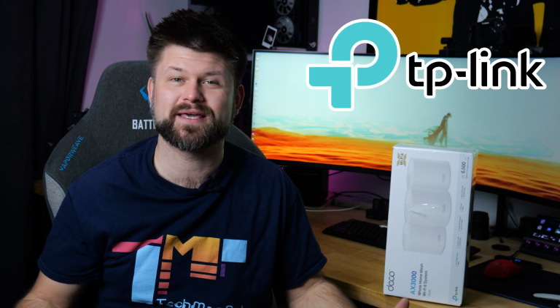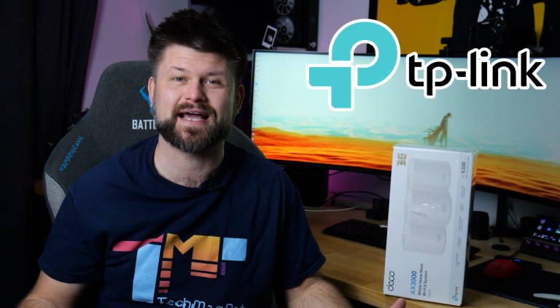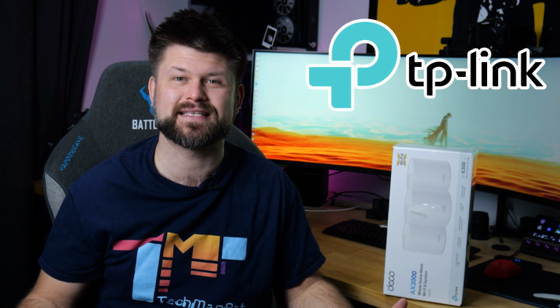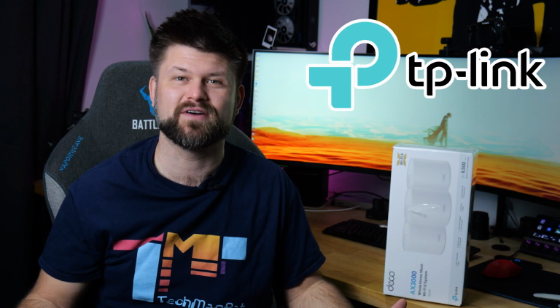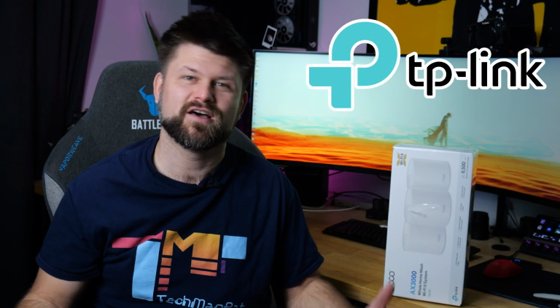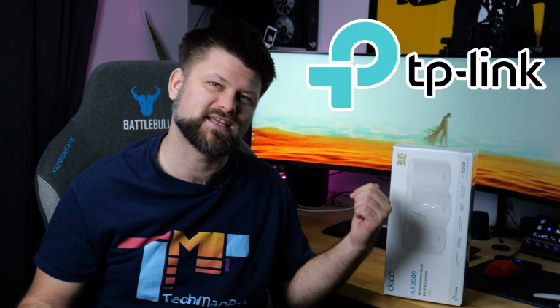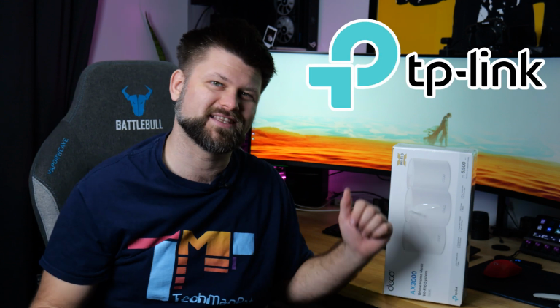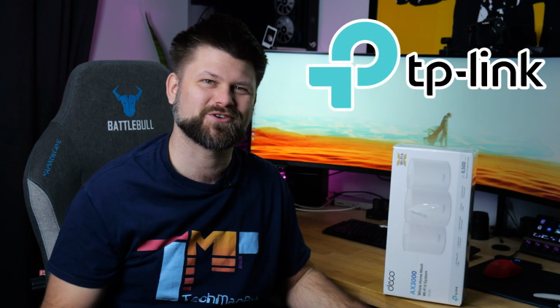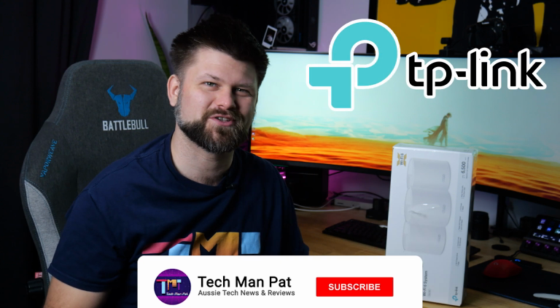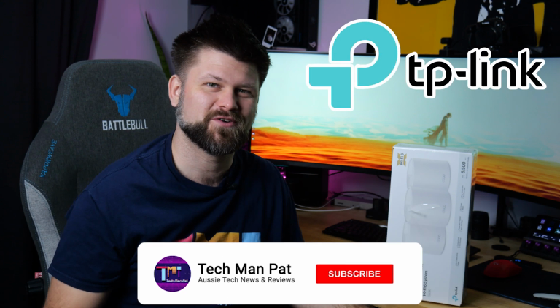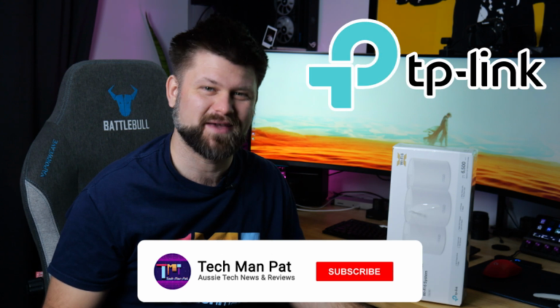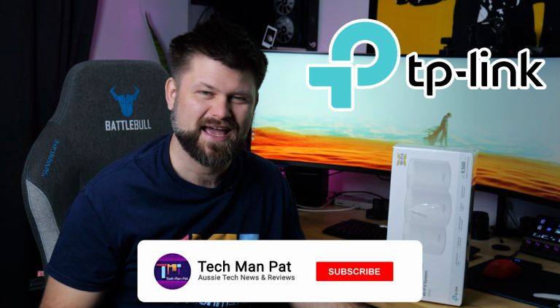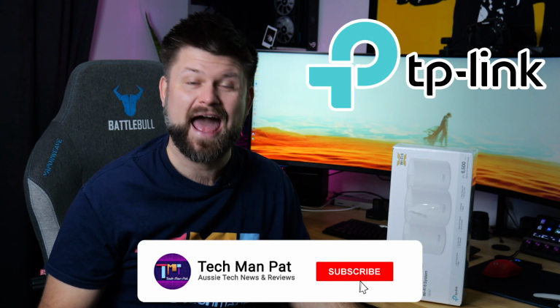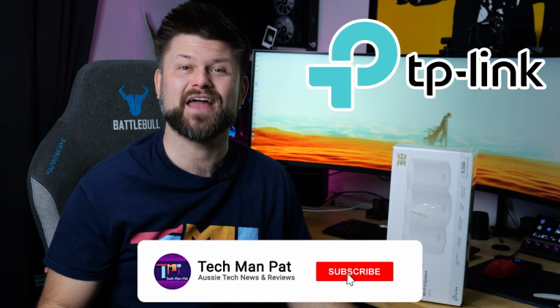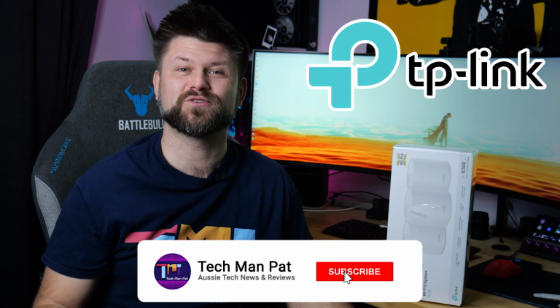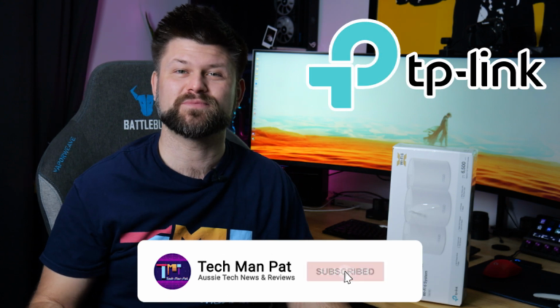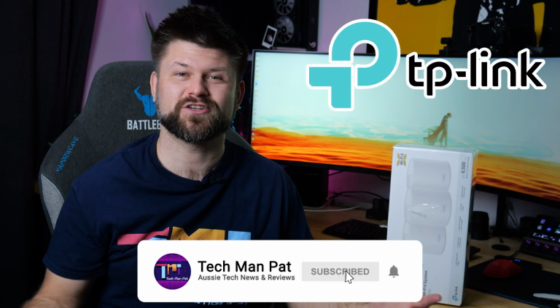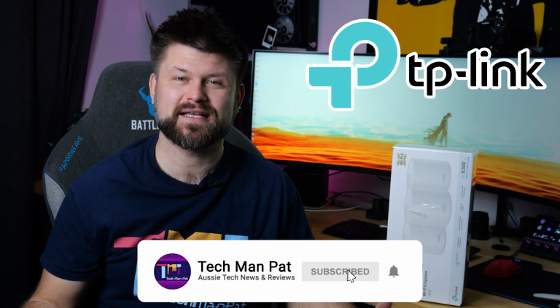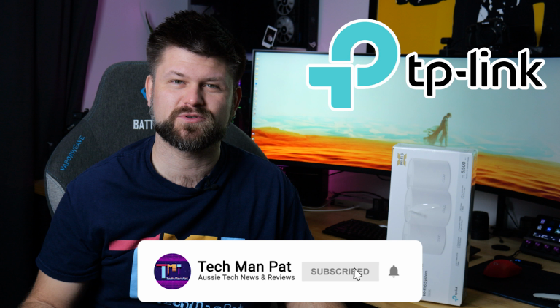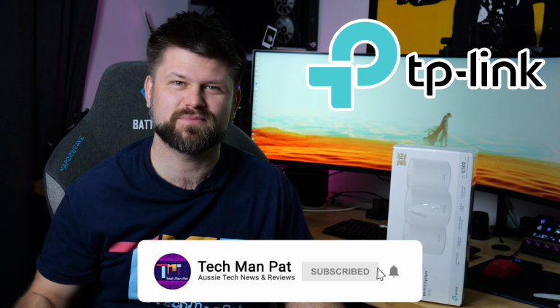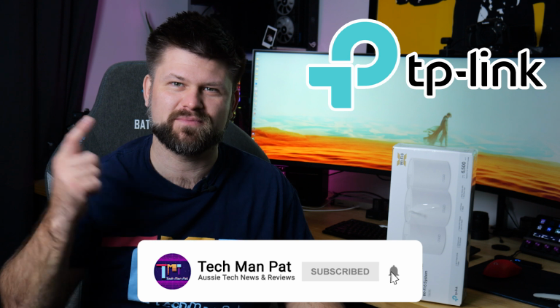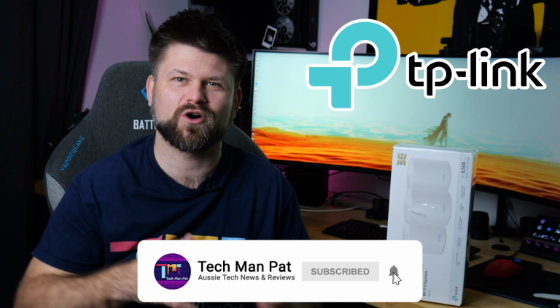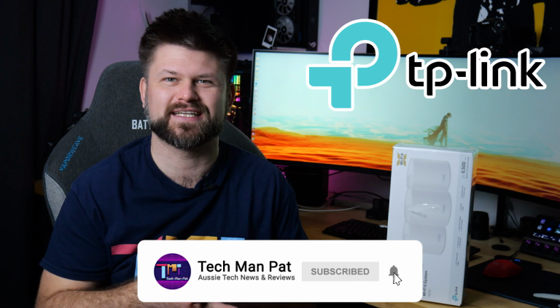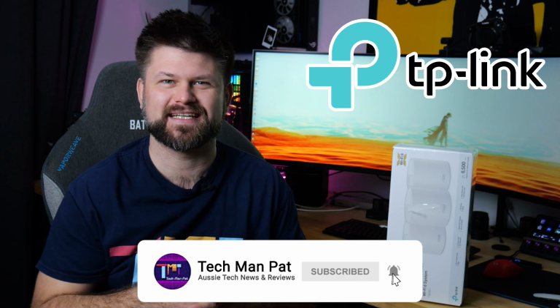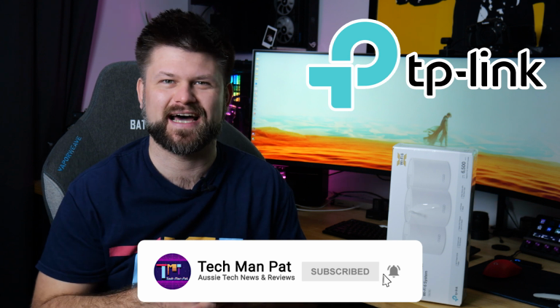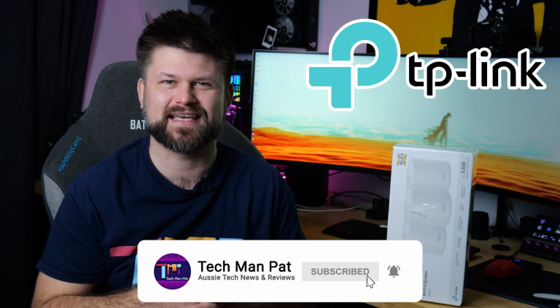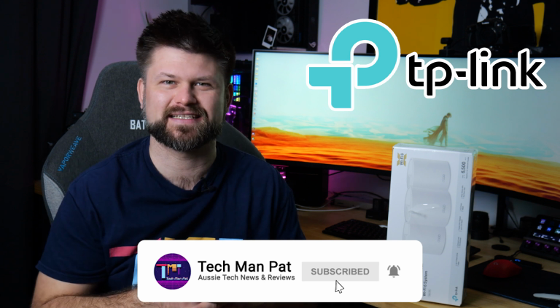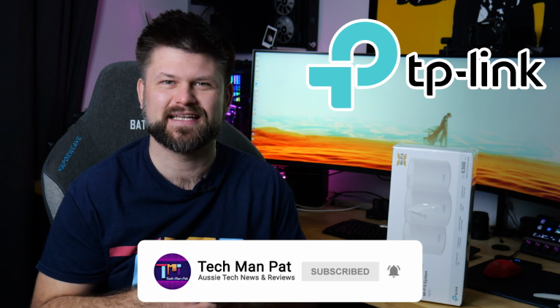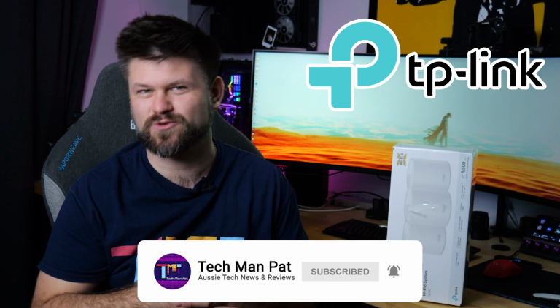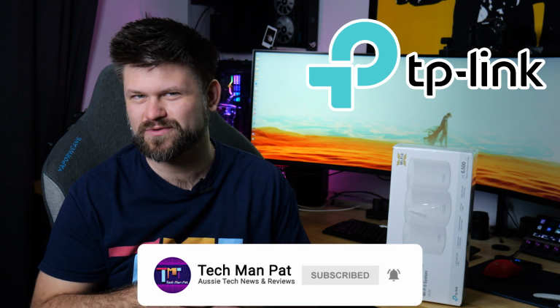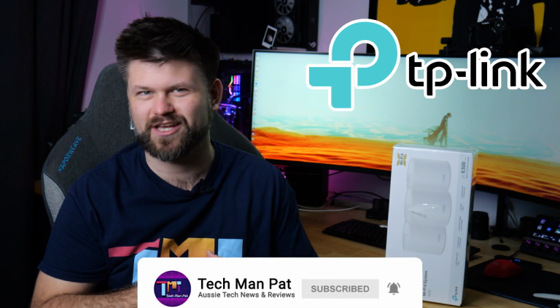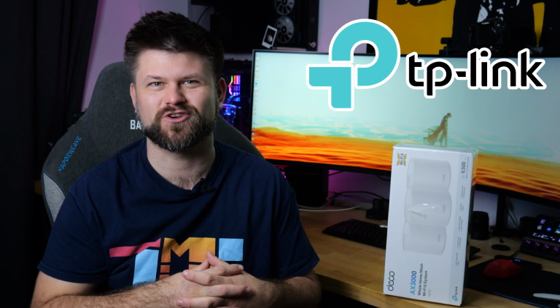So big thanks to them for sending this across for me, and of course make sure you like and subscribe to see more content like this. Let's roll the intro.